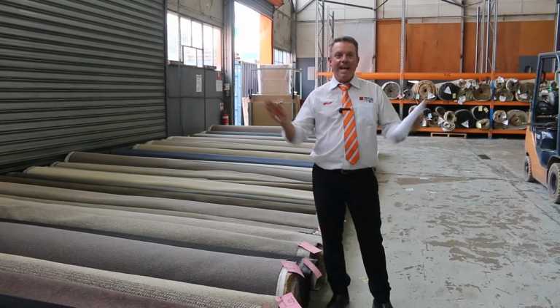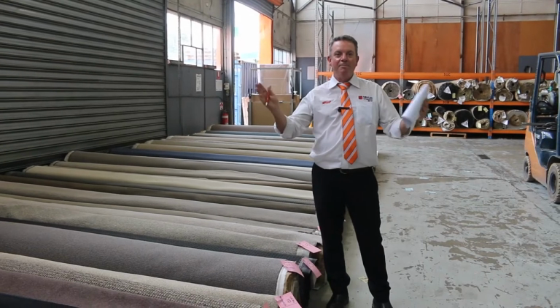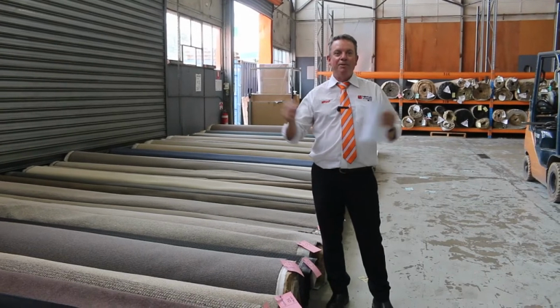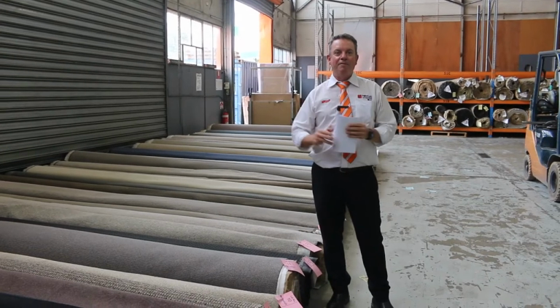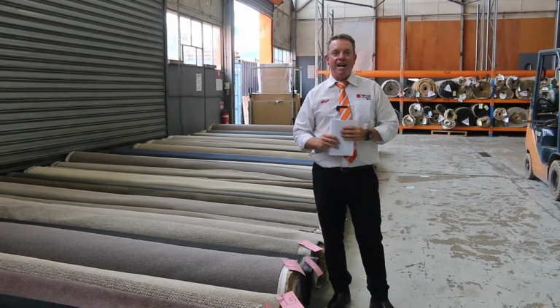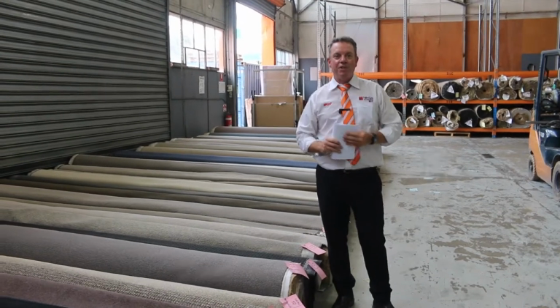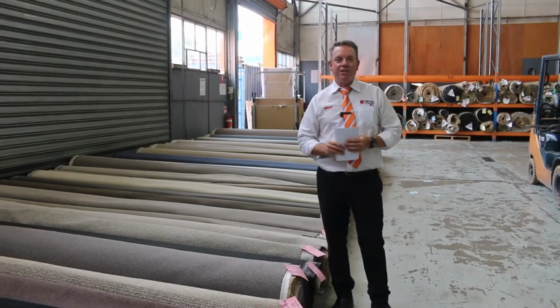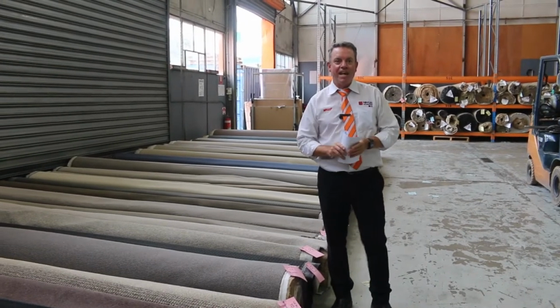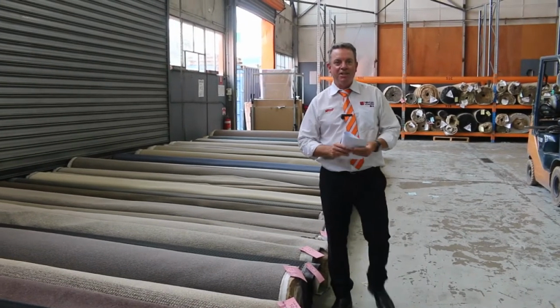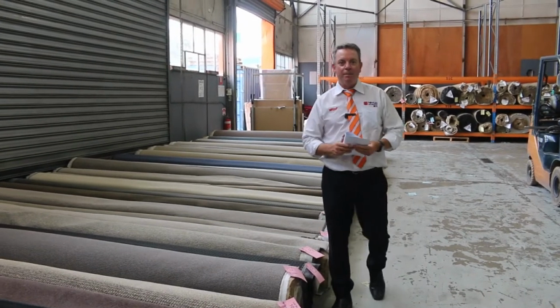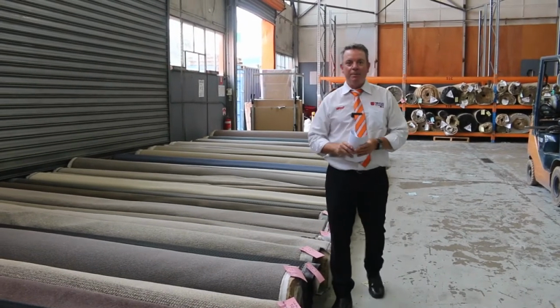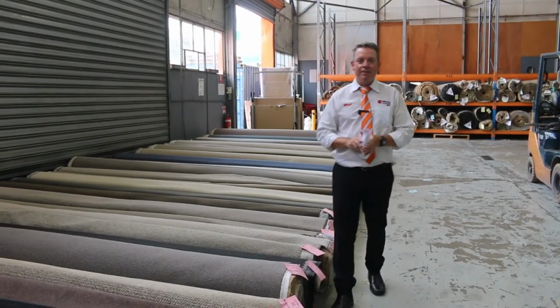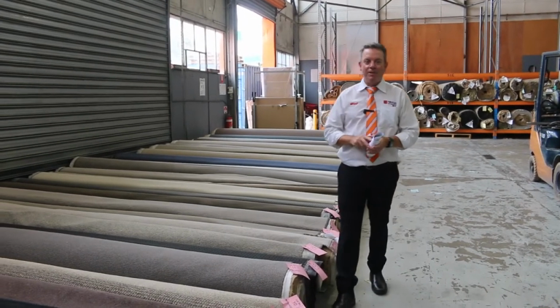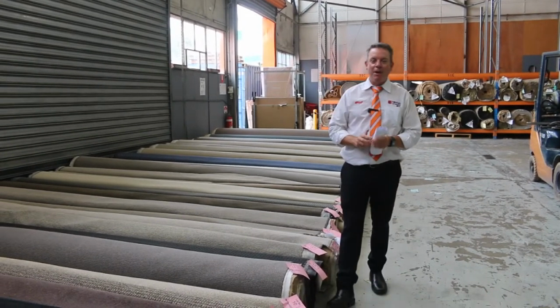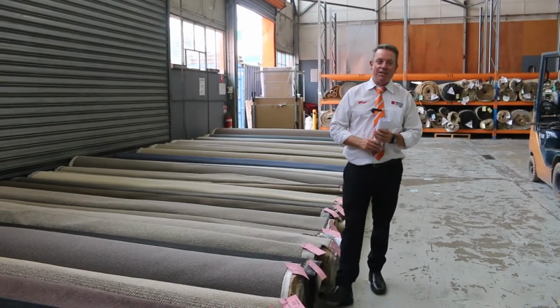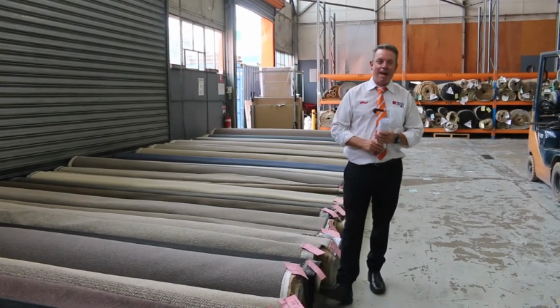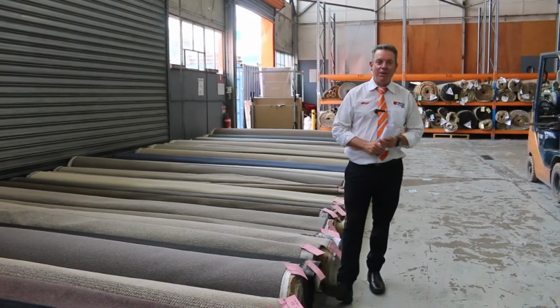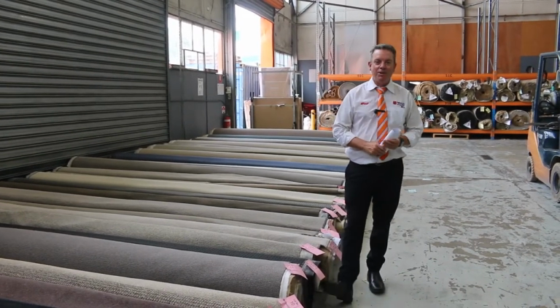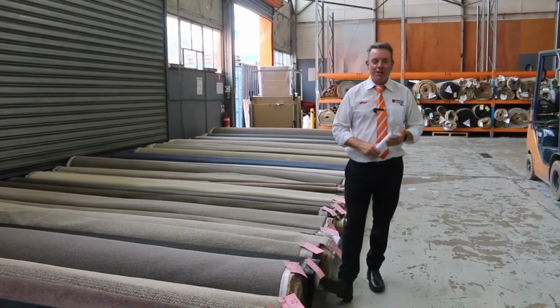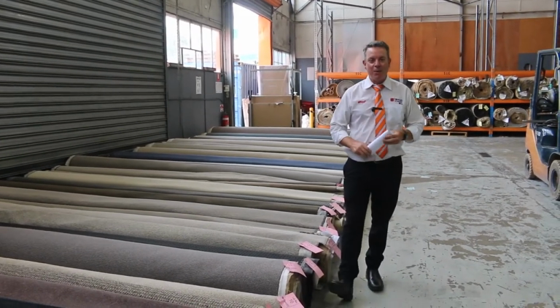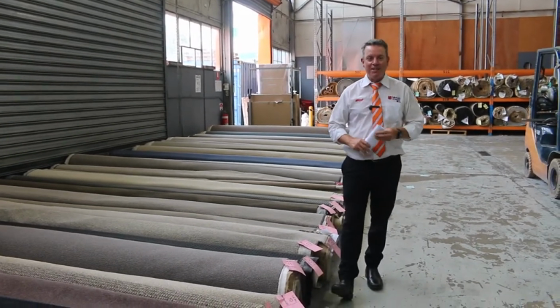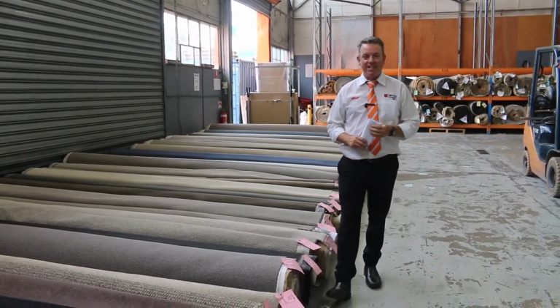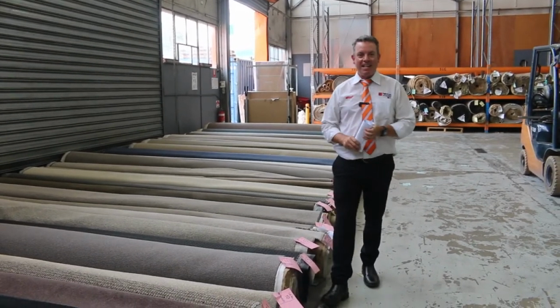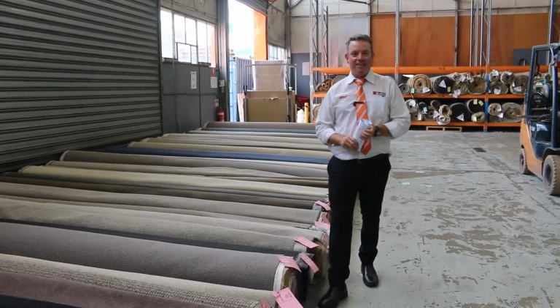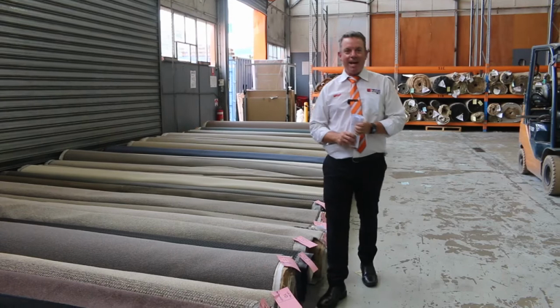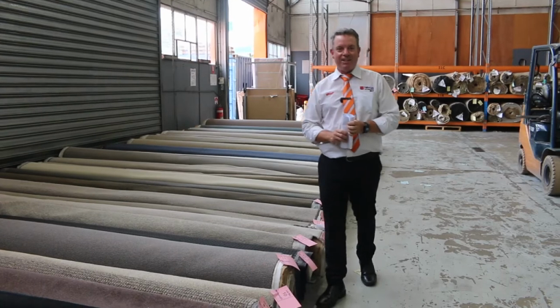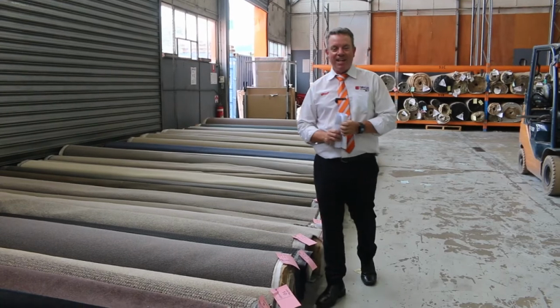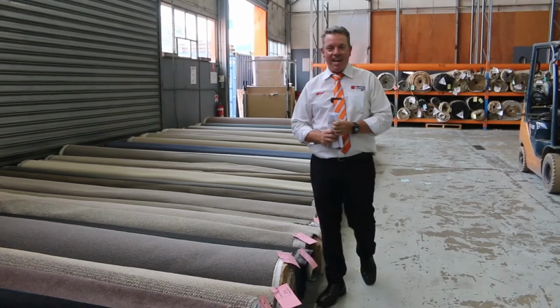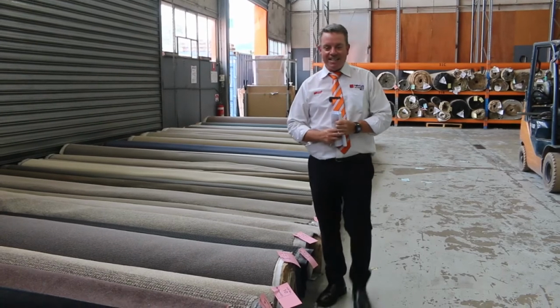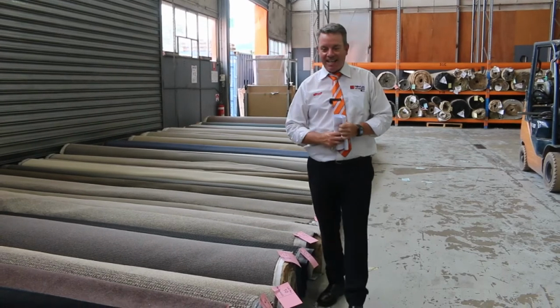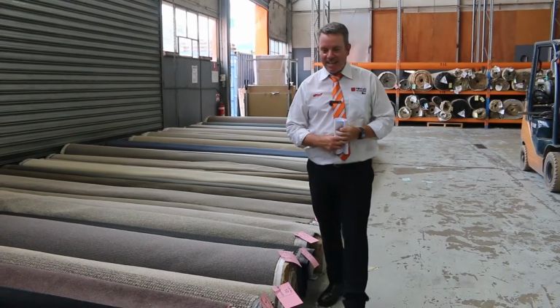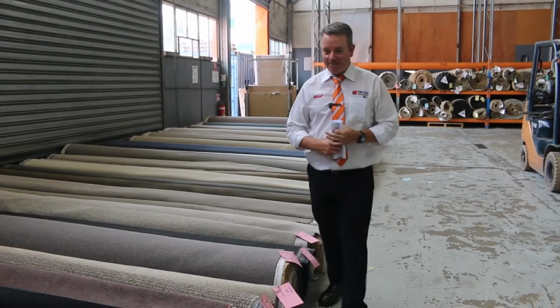G'day, I'm John from Fowler's Auction and Sales, and I'm here to preview tomorrow's carpet auction. That's Wednesday the 2nd of March at 10am.